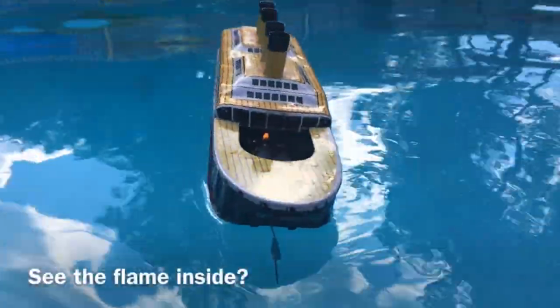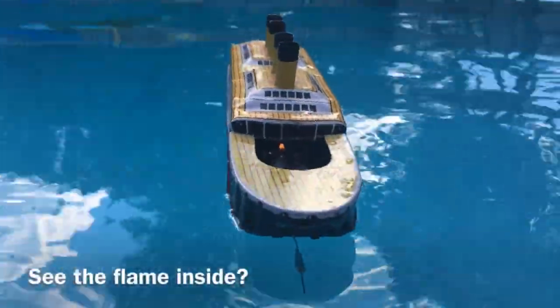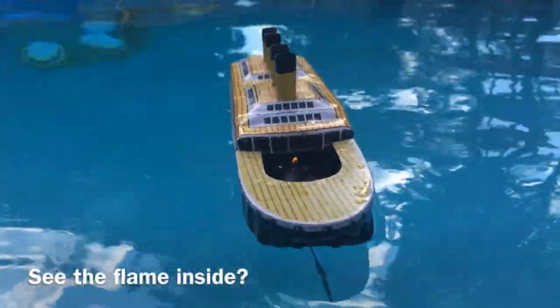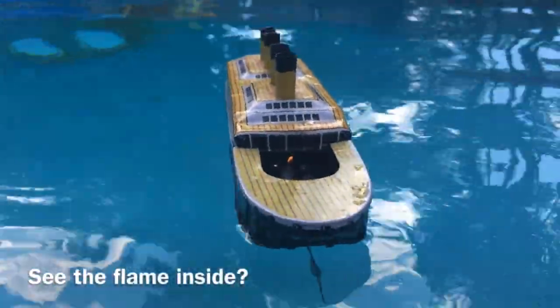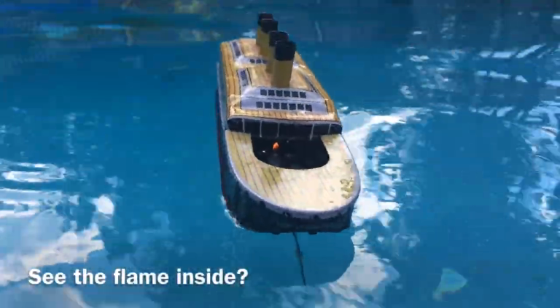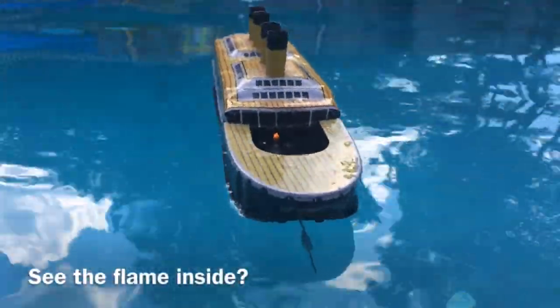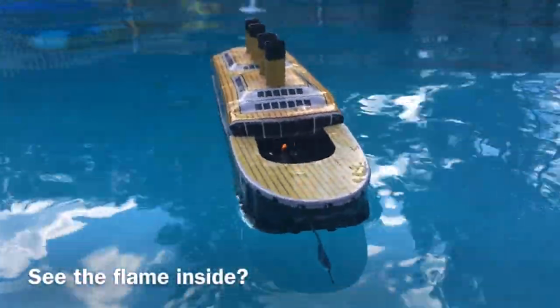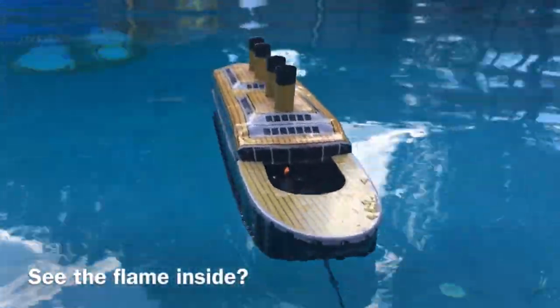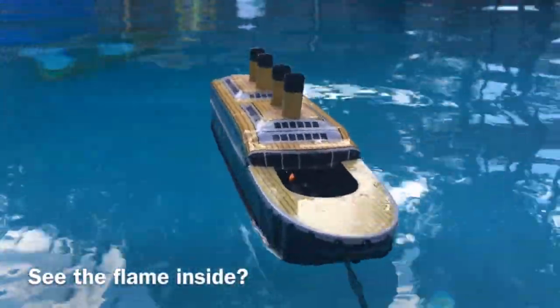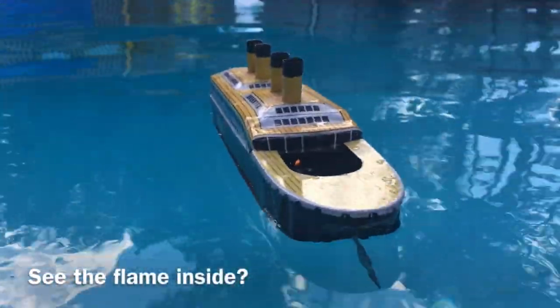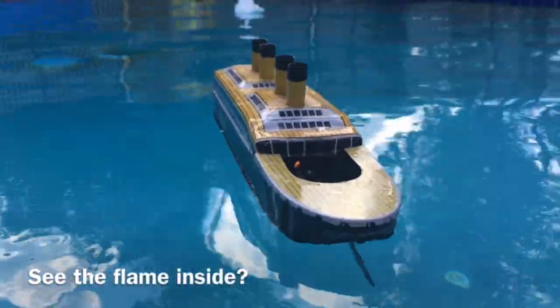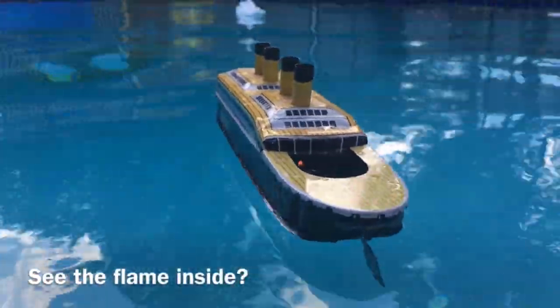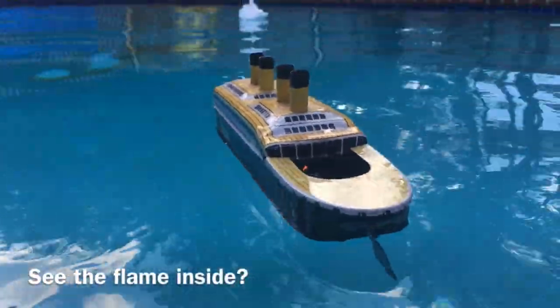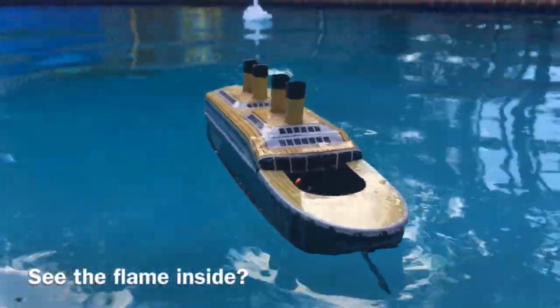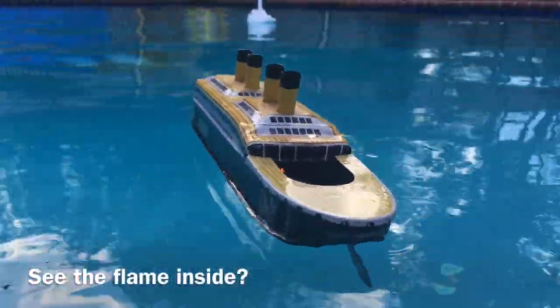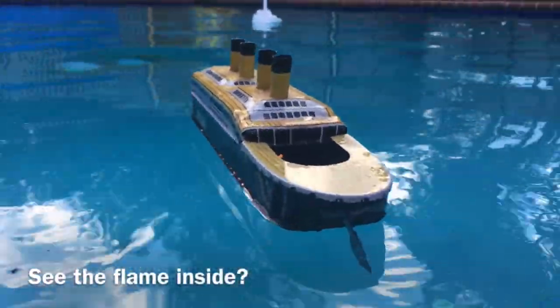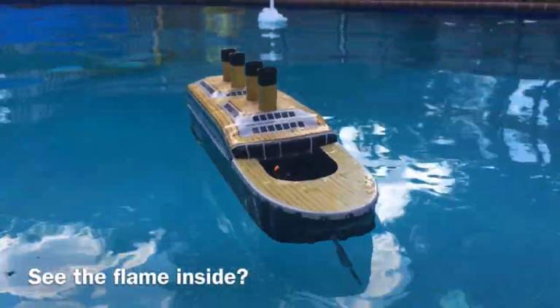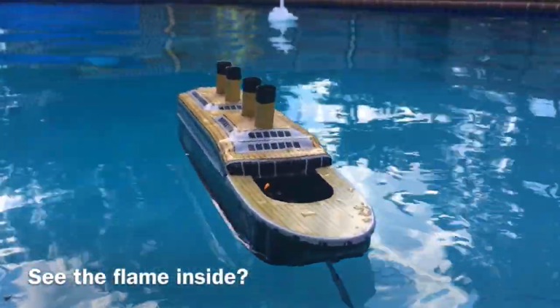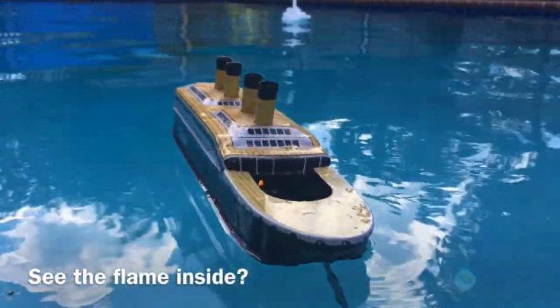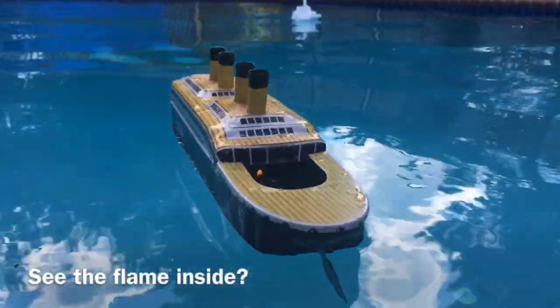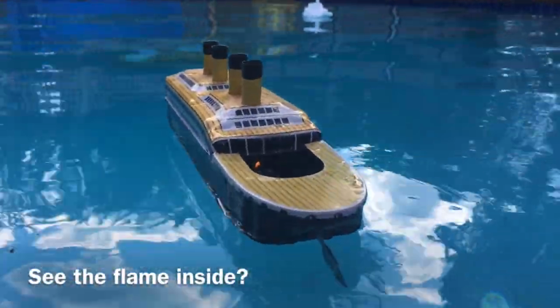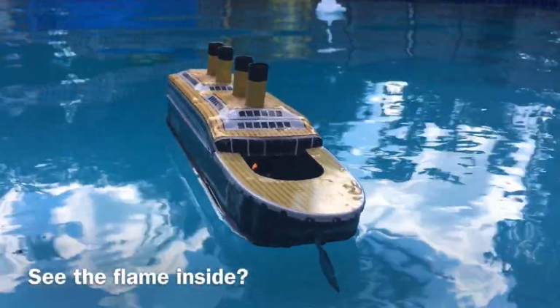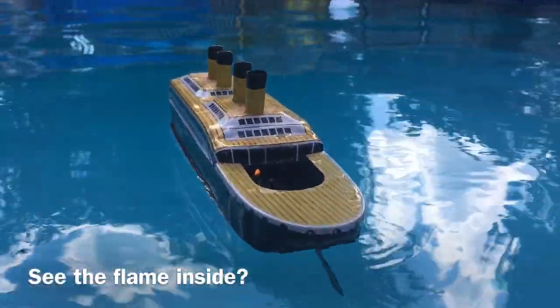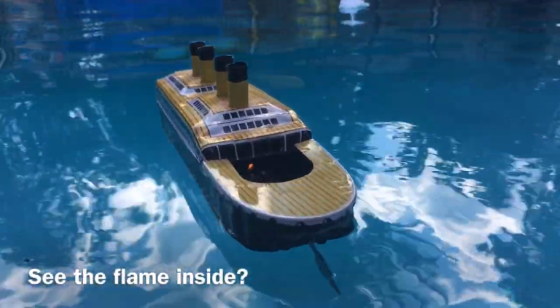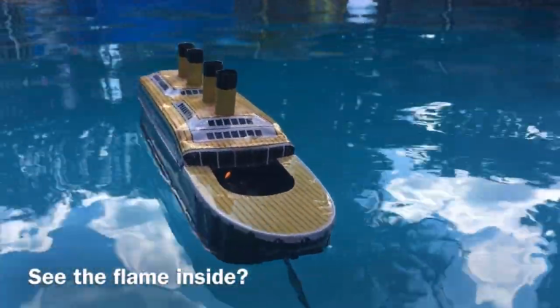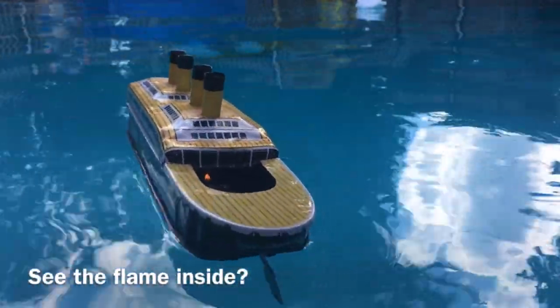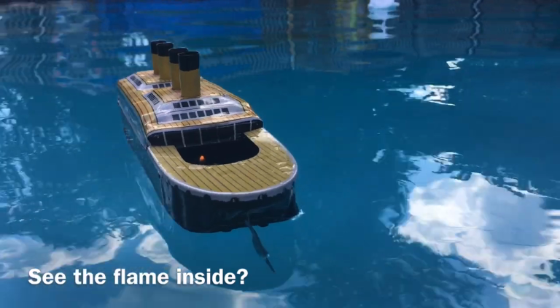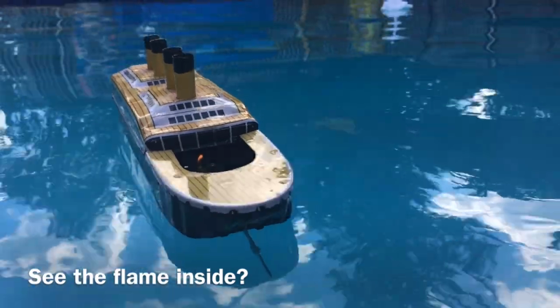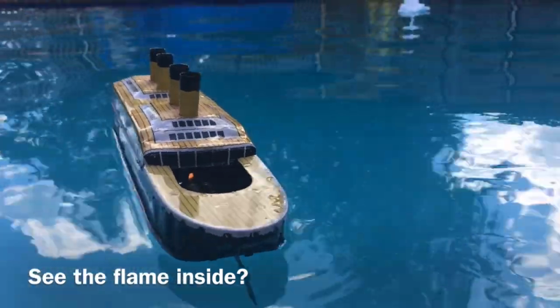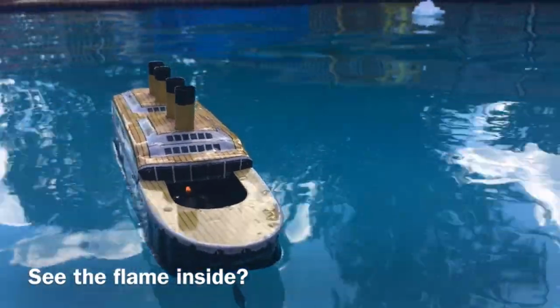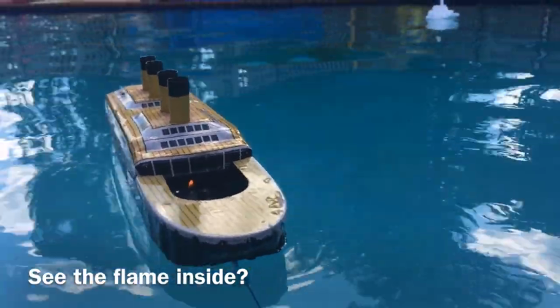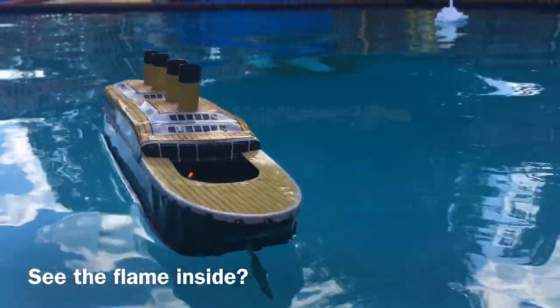Let's take another look at Titanic now, just see if we can get a few more chances at that iceberg.